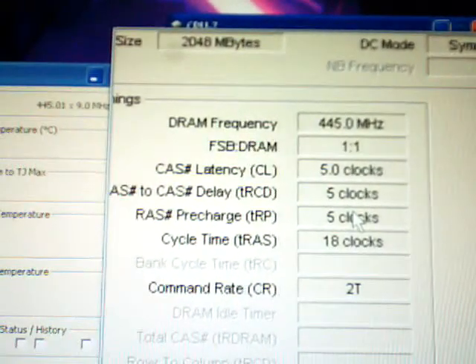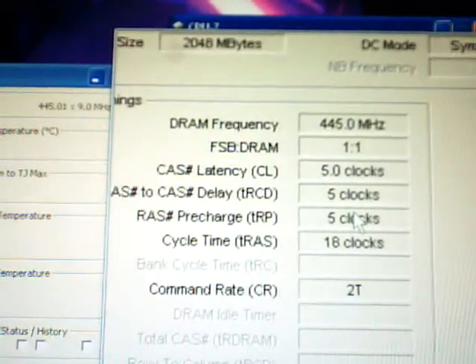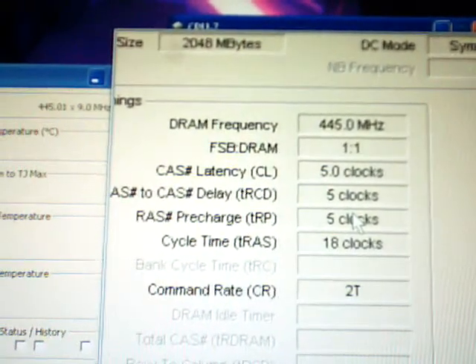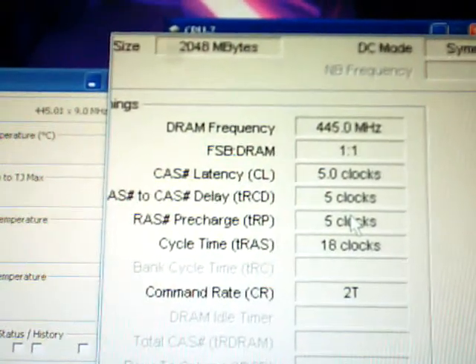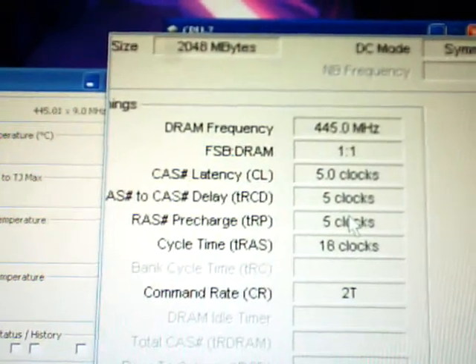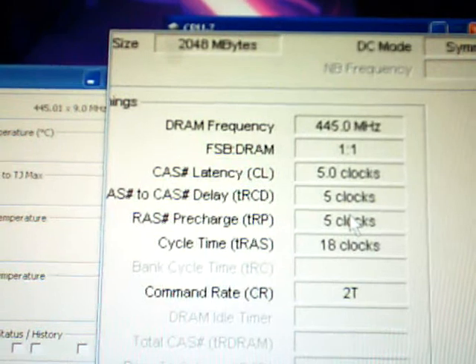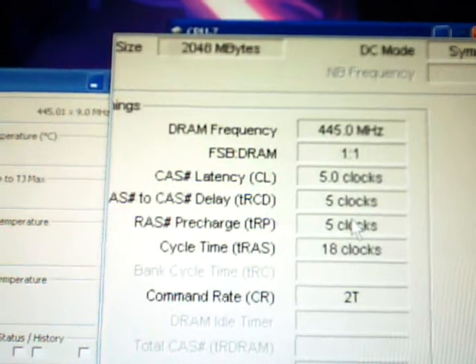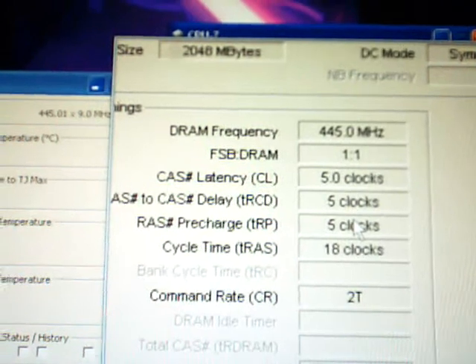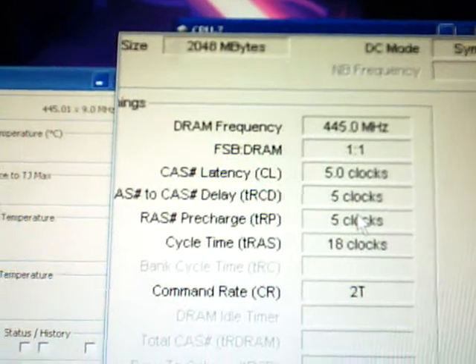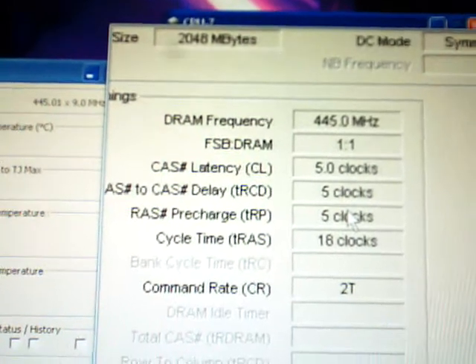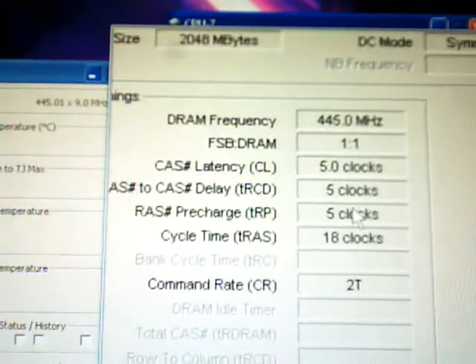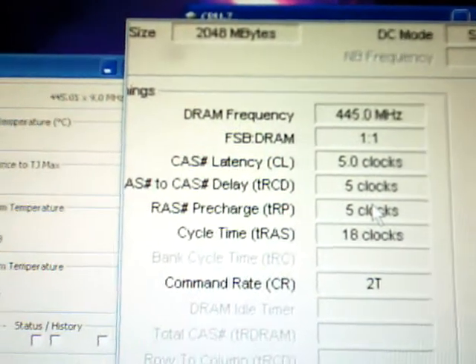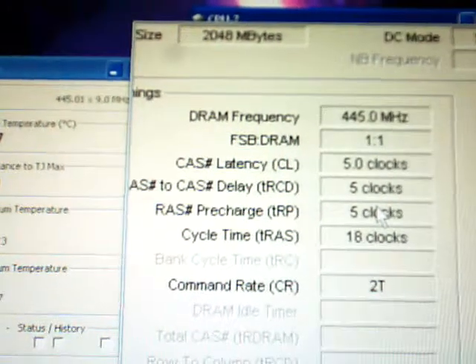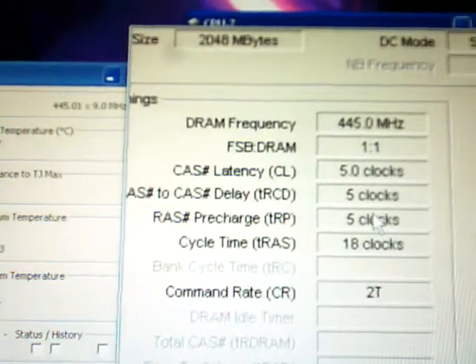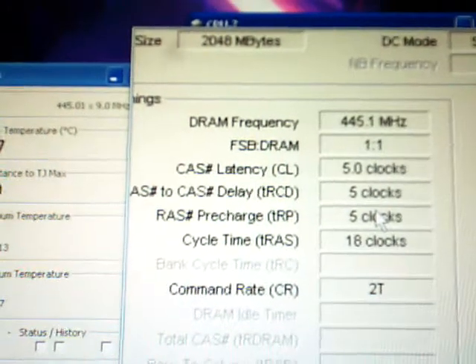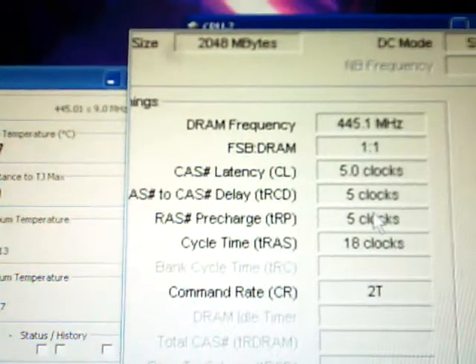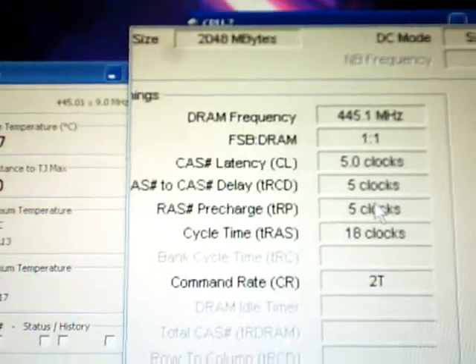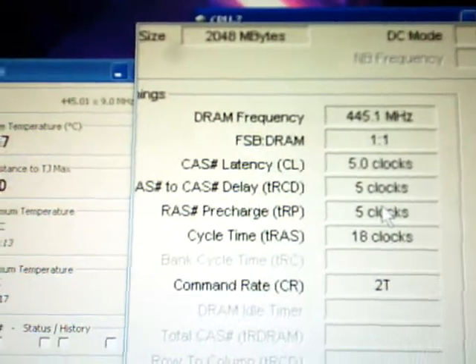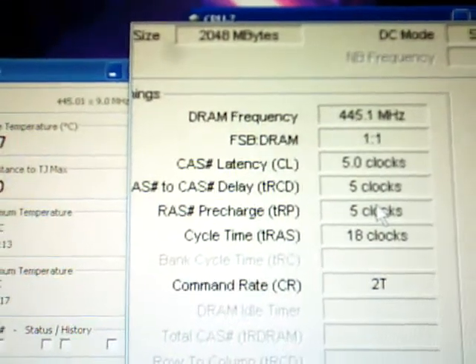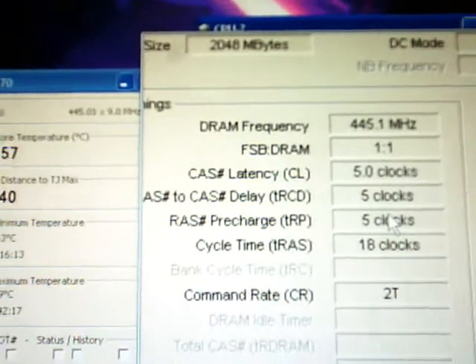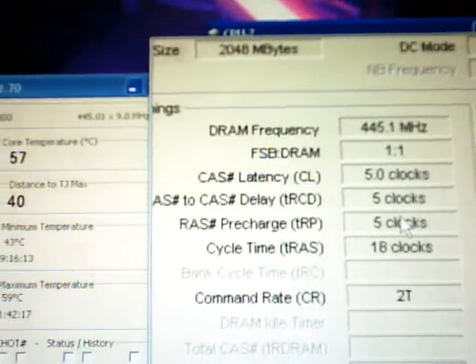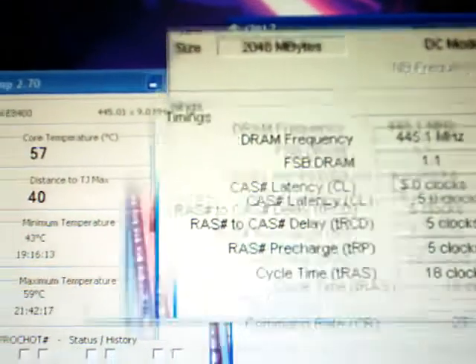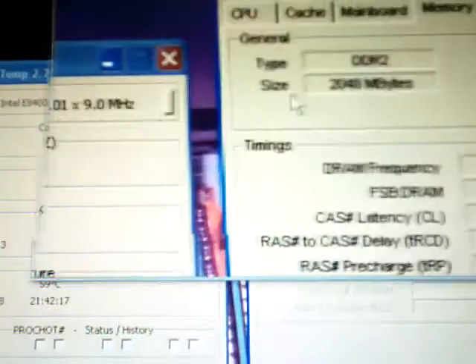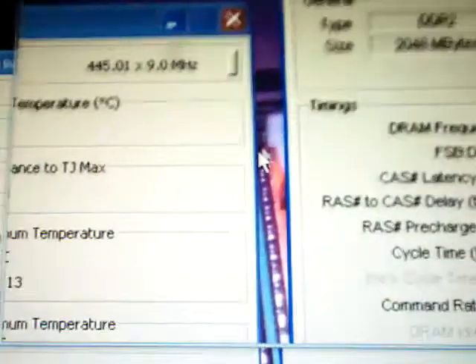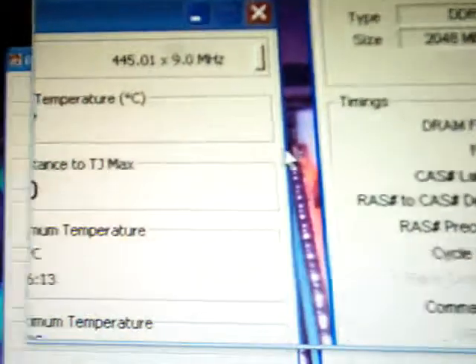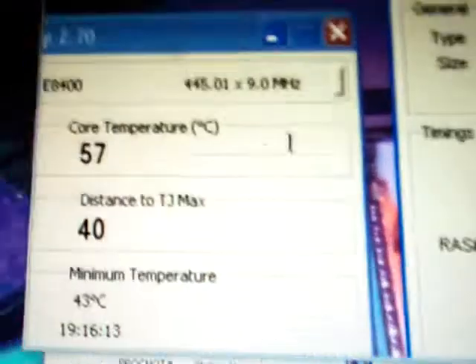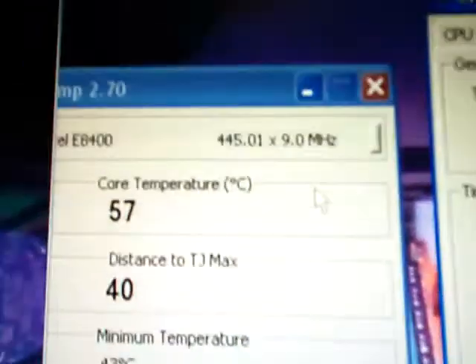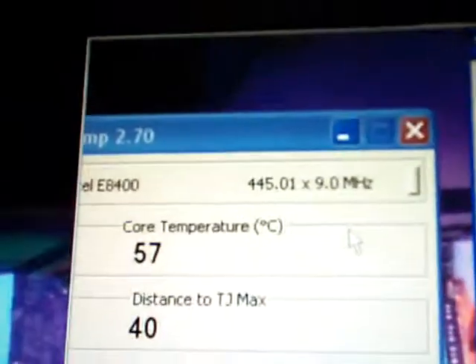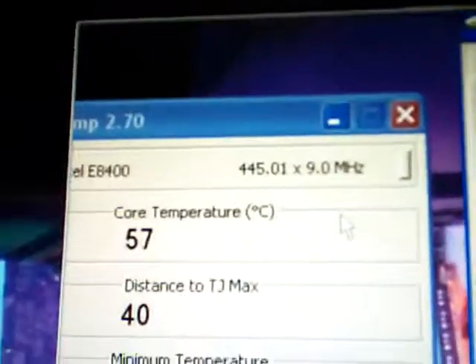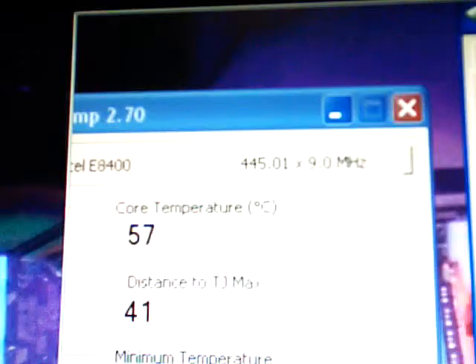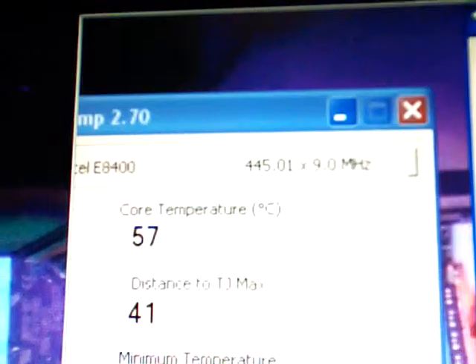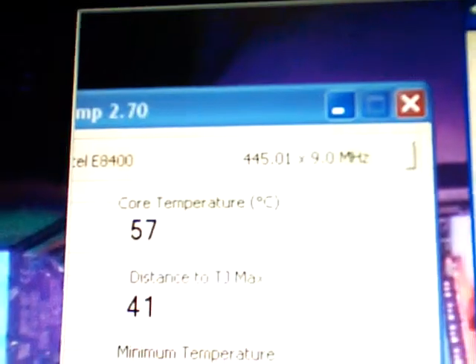900 megahertz would have been 450 by 9, but we're only running 445 by 9, so it's 880 megahertz. I'm not sure if you can see that on screen.